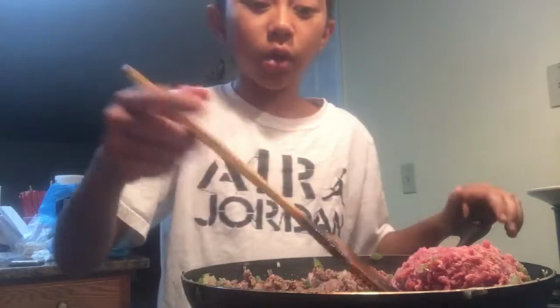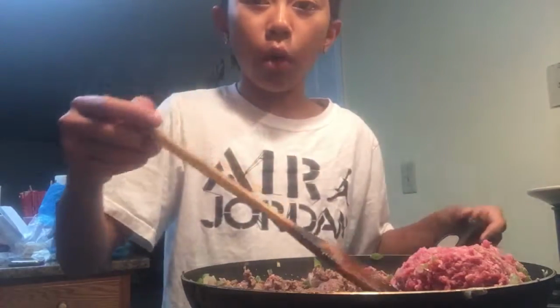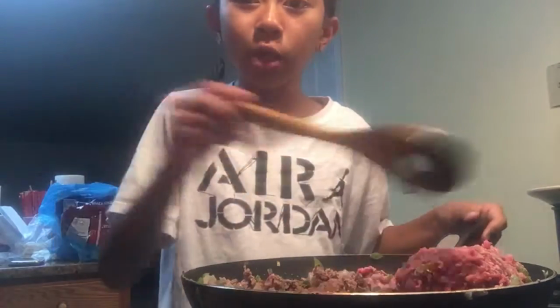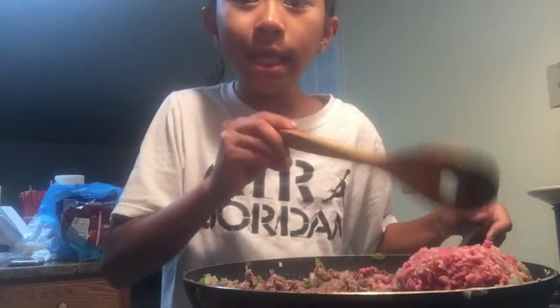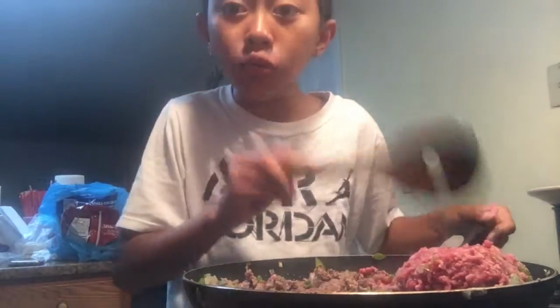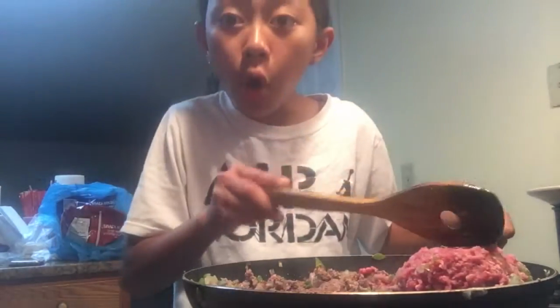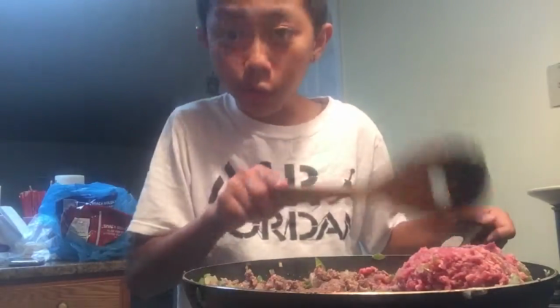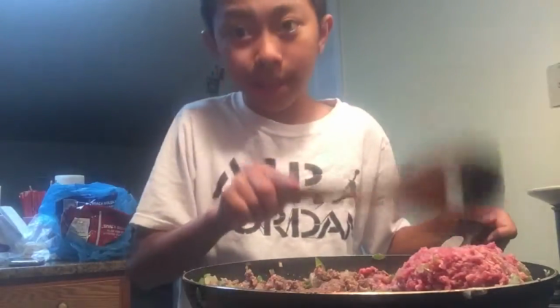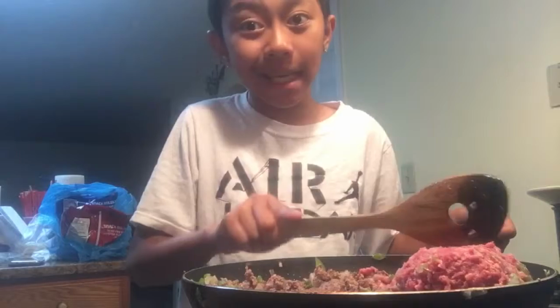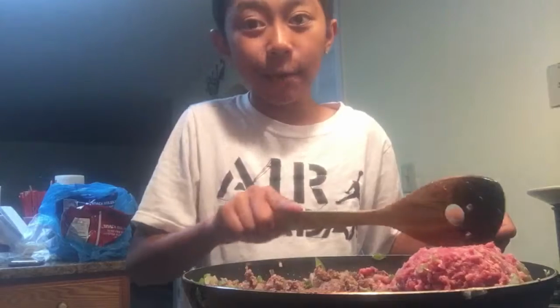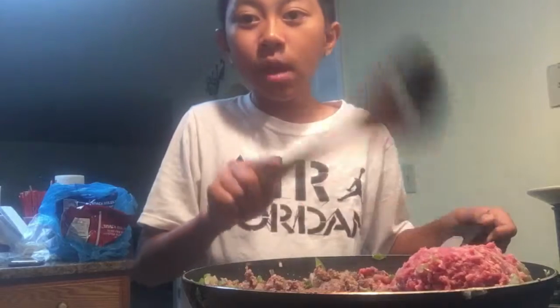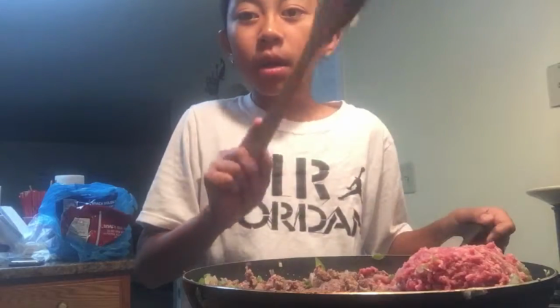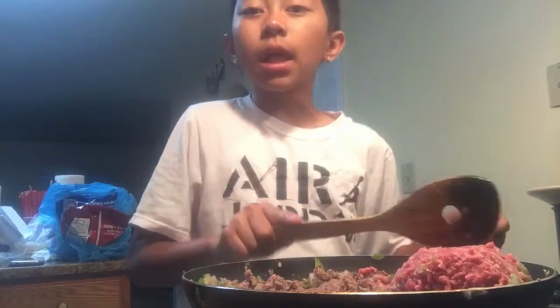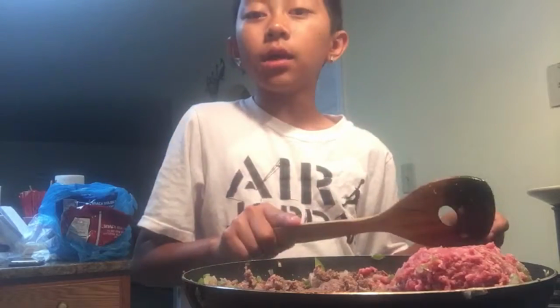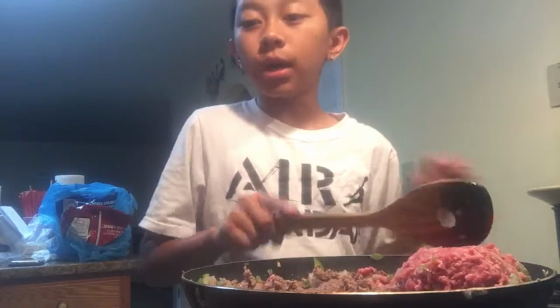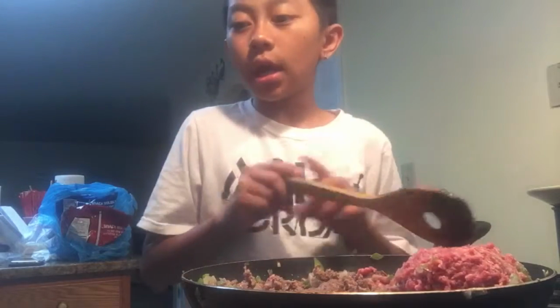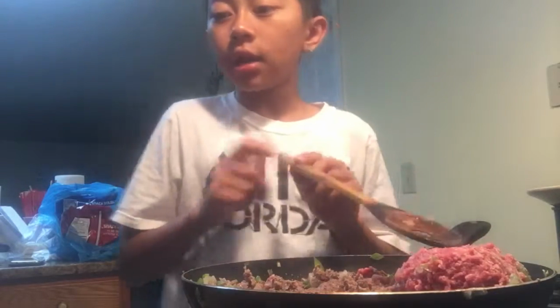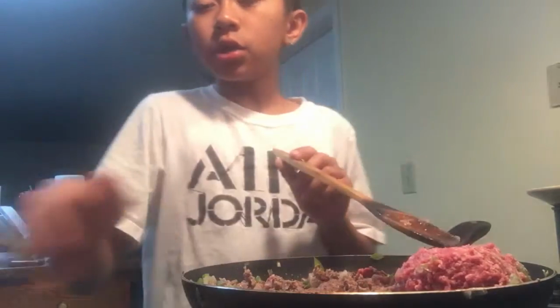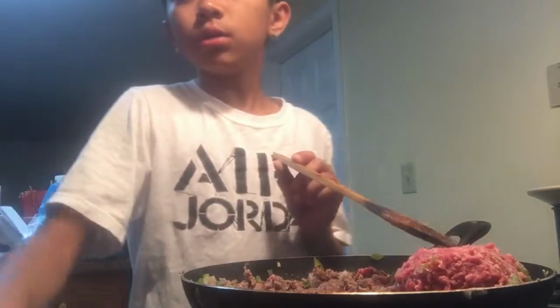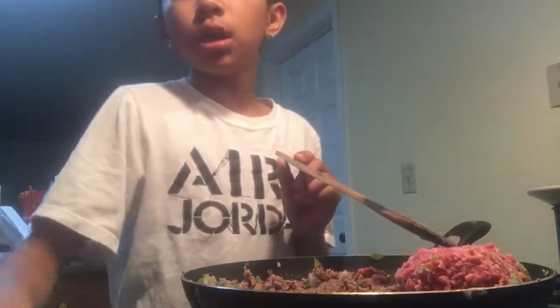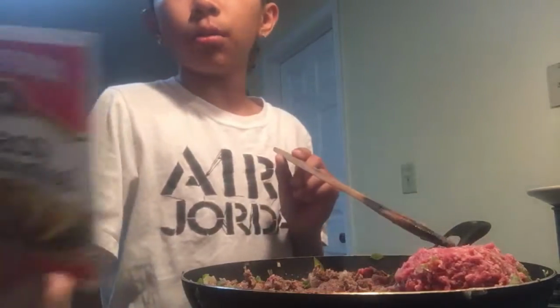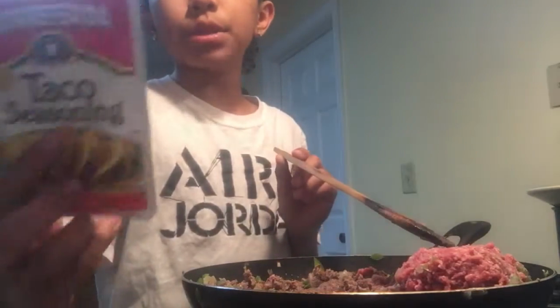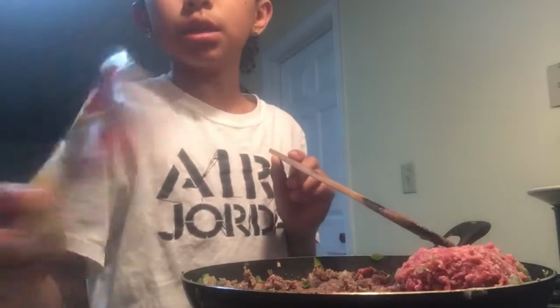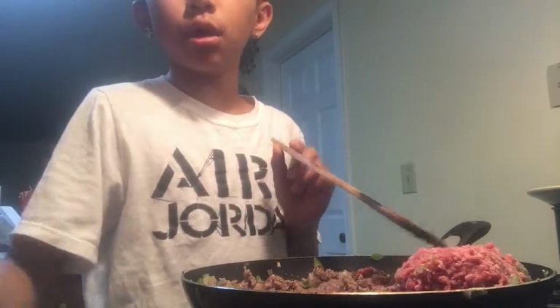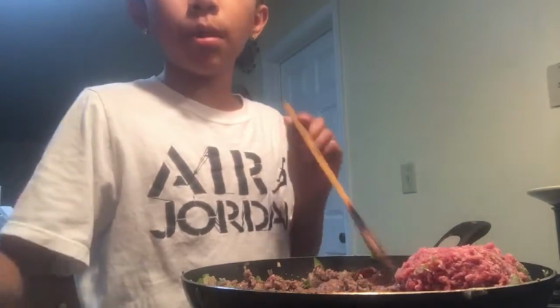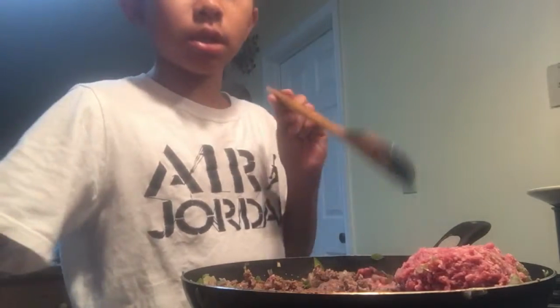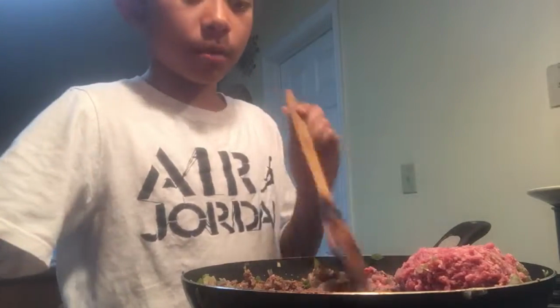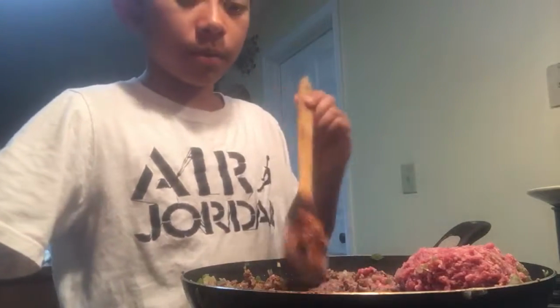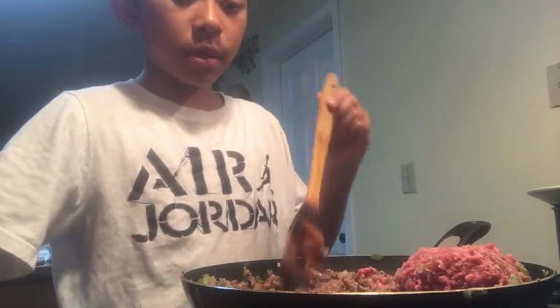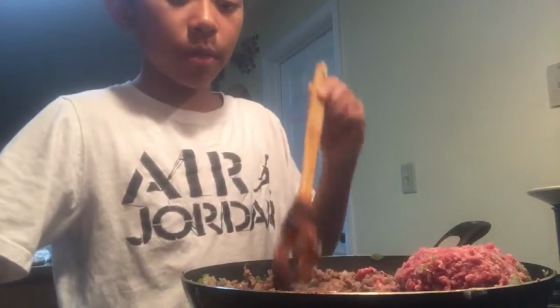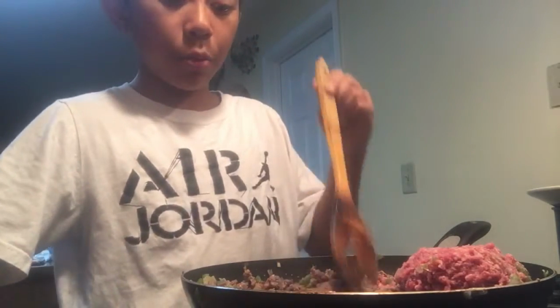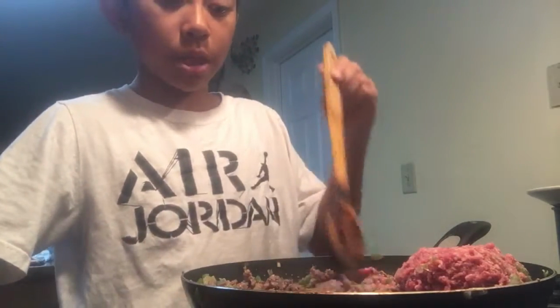Don't eat it raw — you're gonna get sick. Once we're done, I'm gonna put this in. I'm almost done, give me a couple minutes.